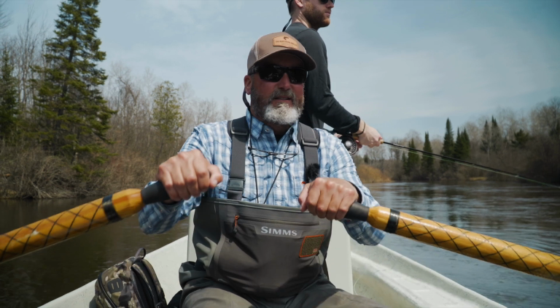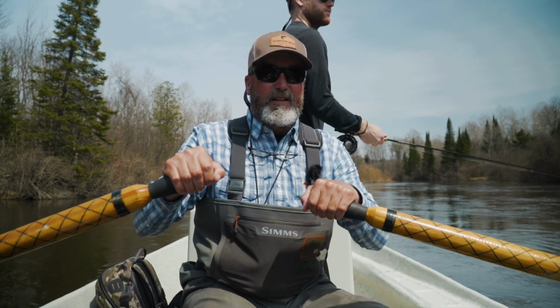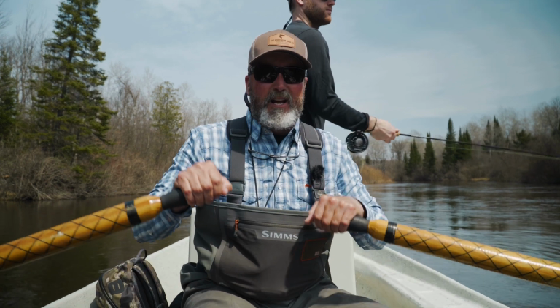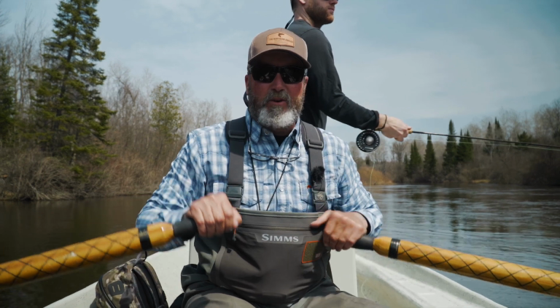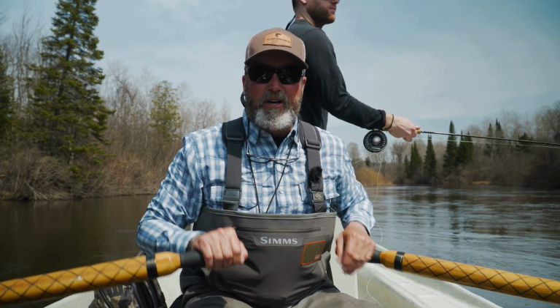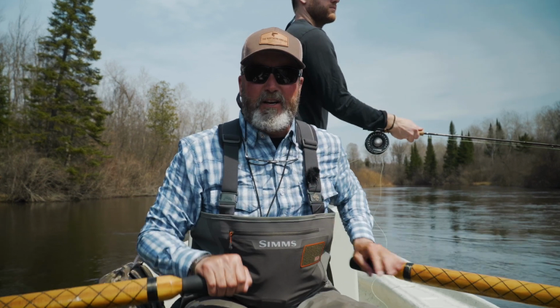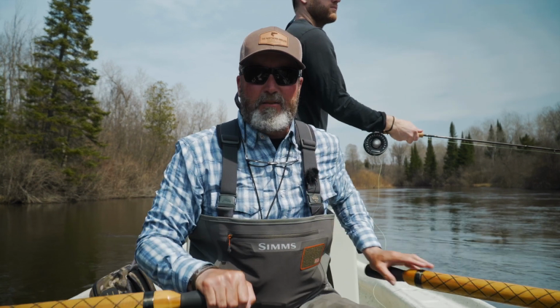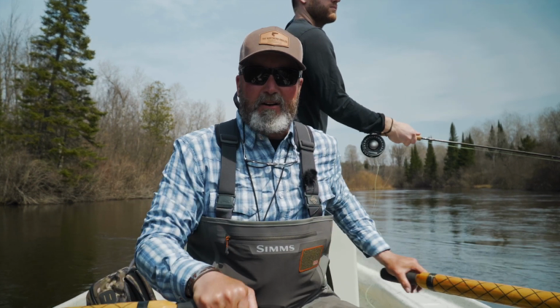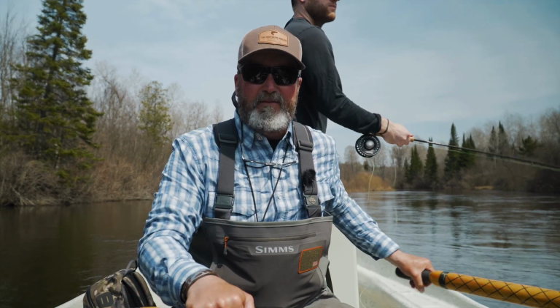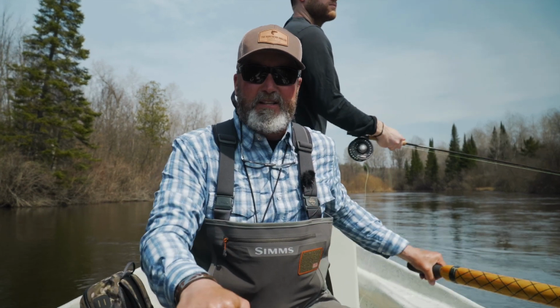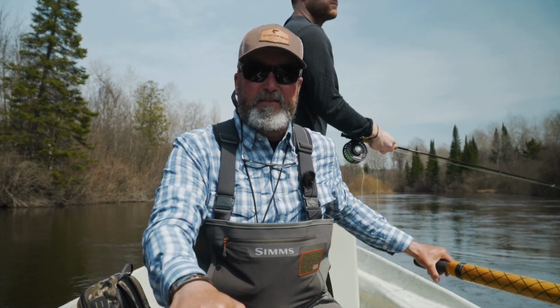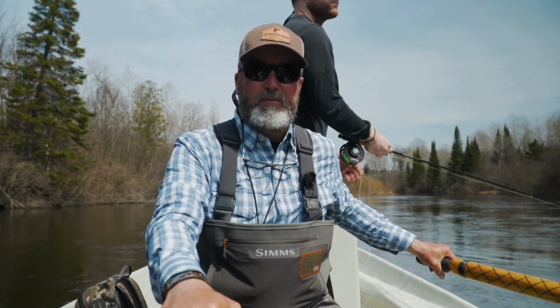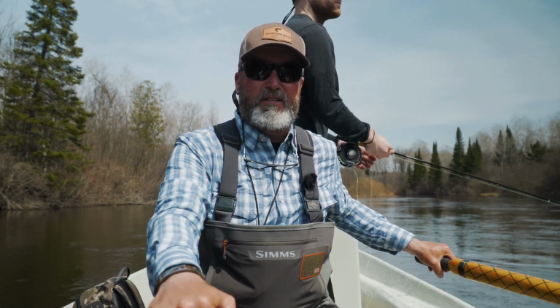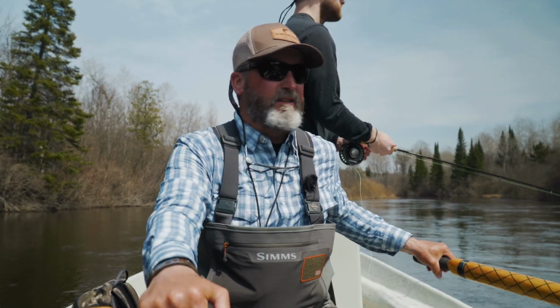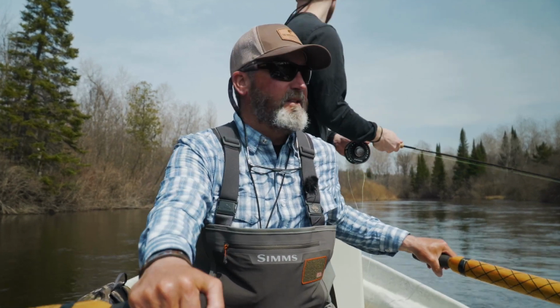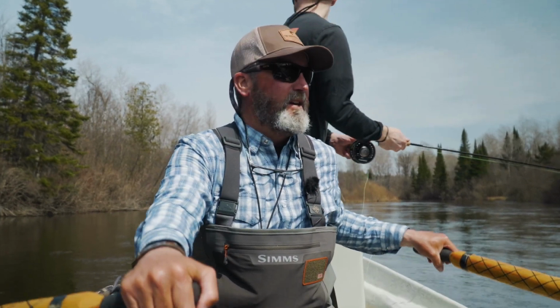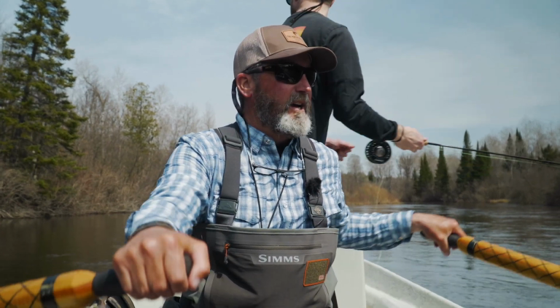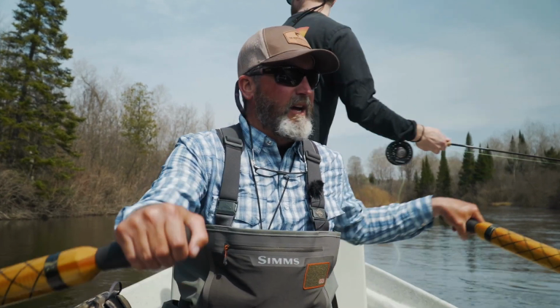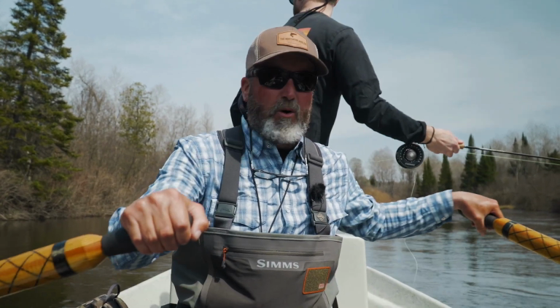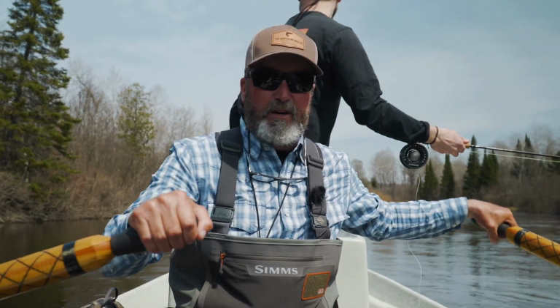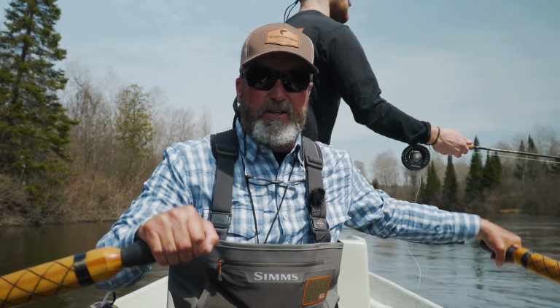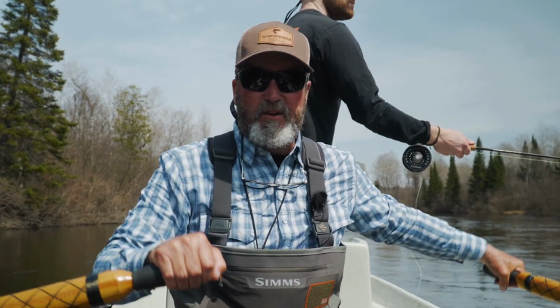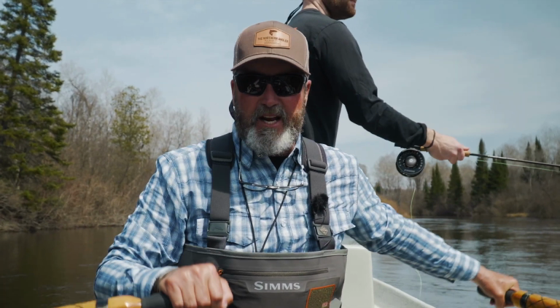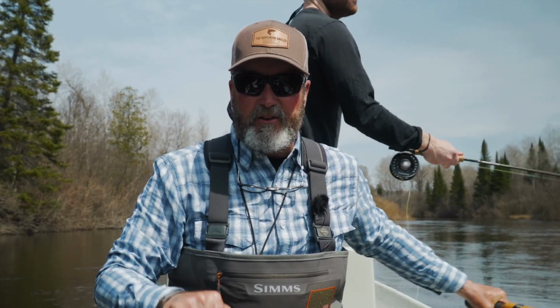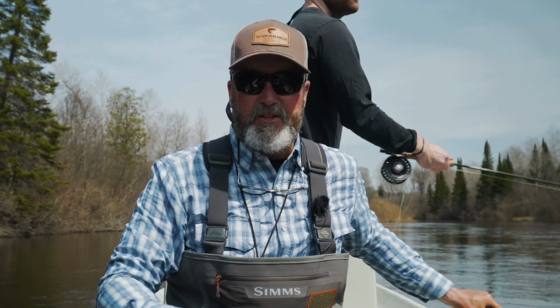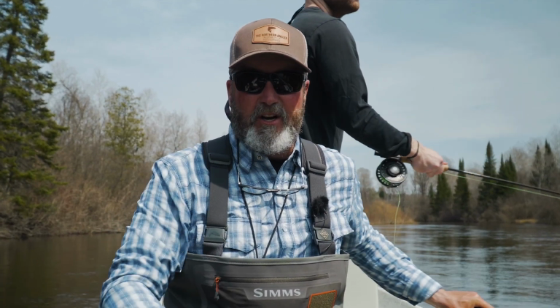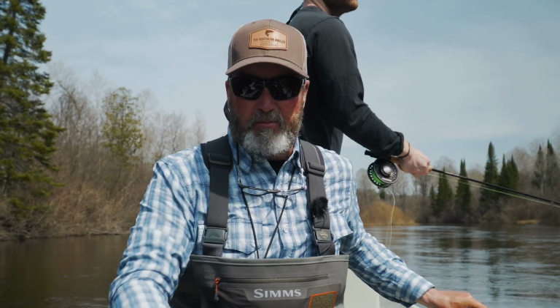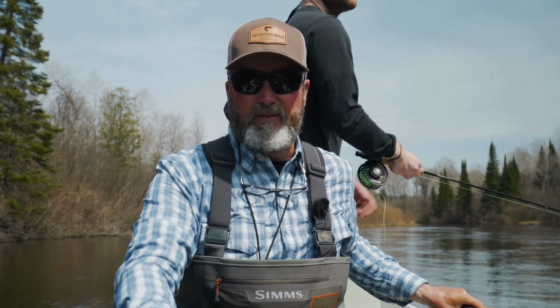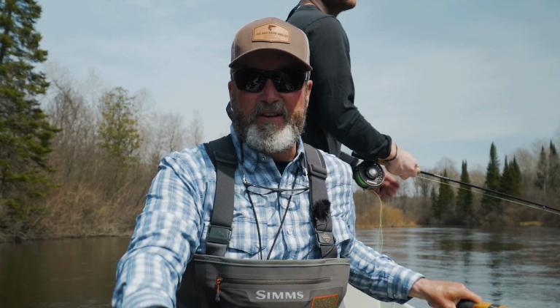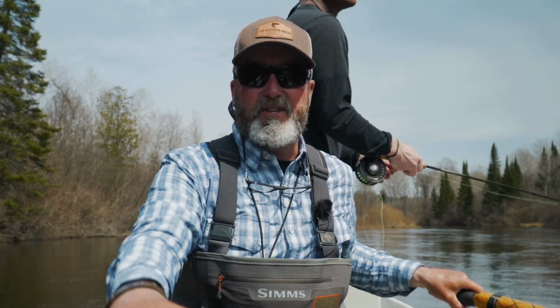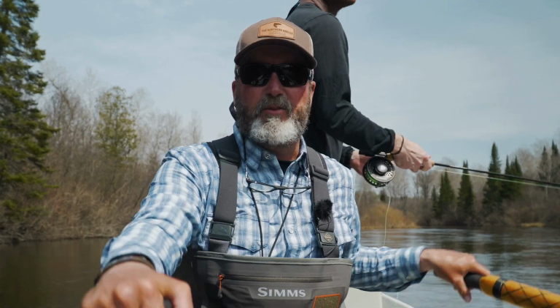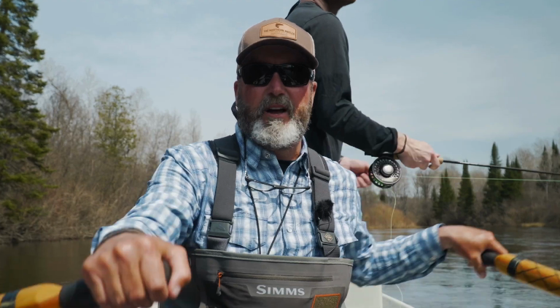Today we're going to talk about invasive species and what we can do as anglers to help prevent the spread.